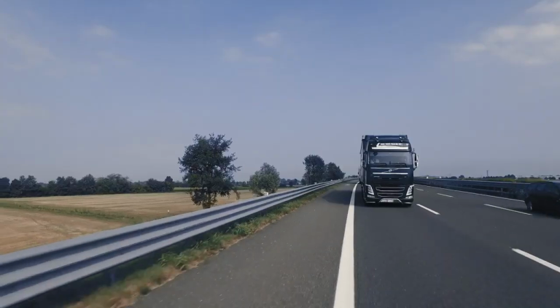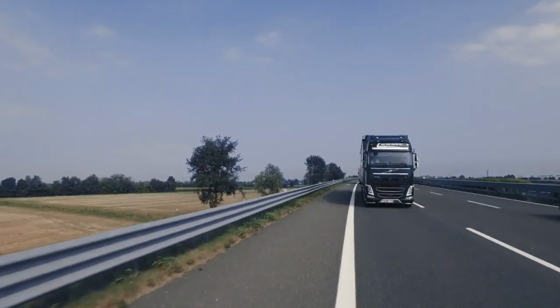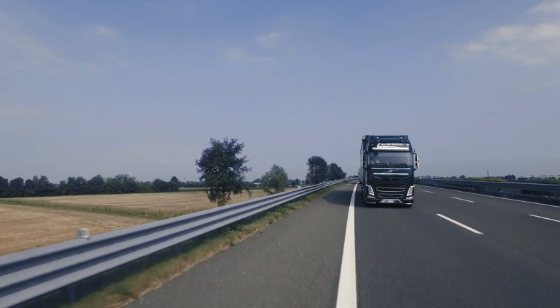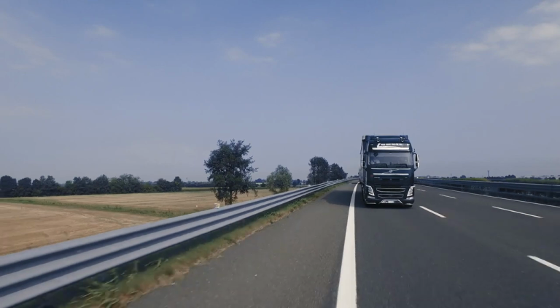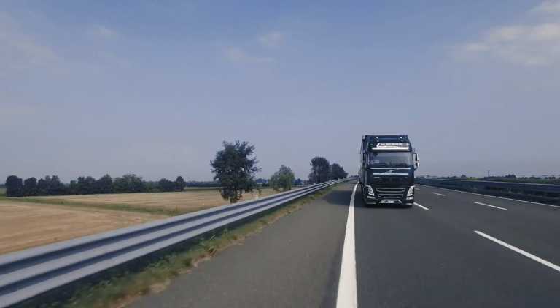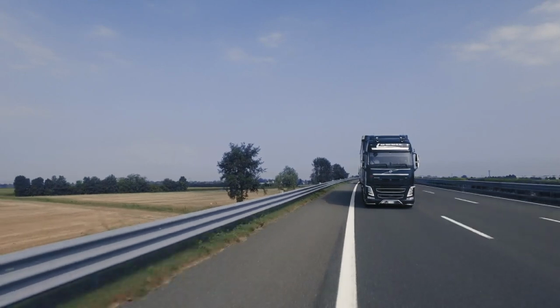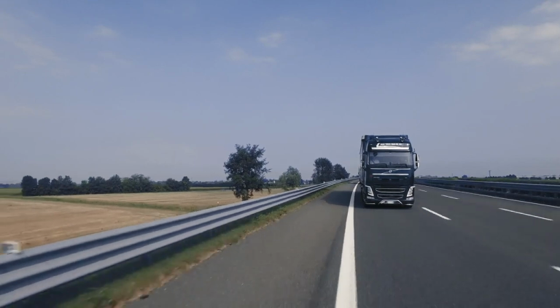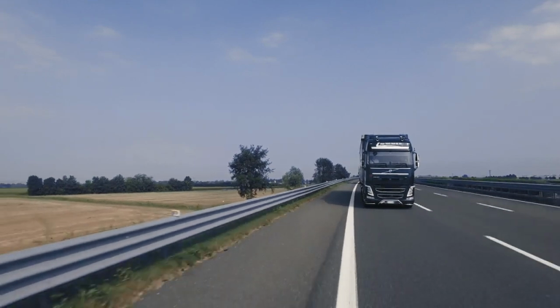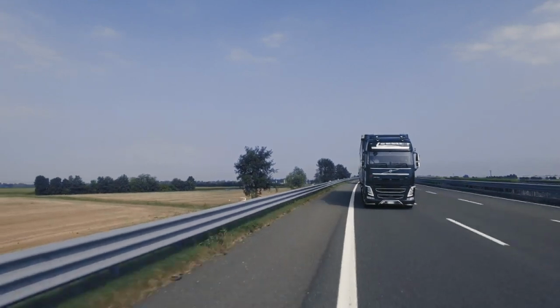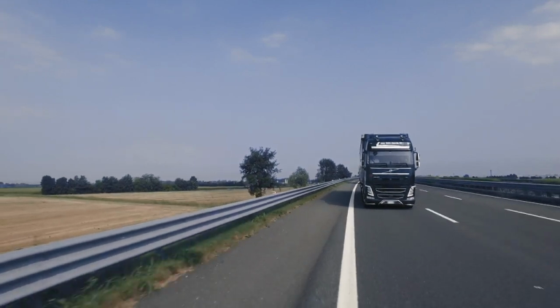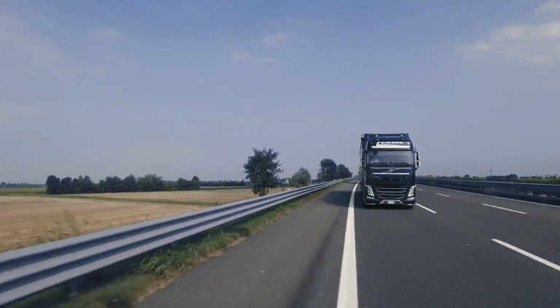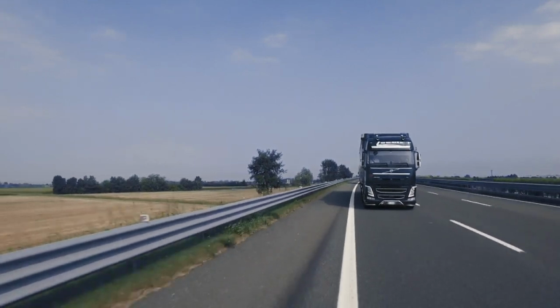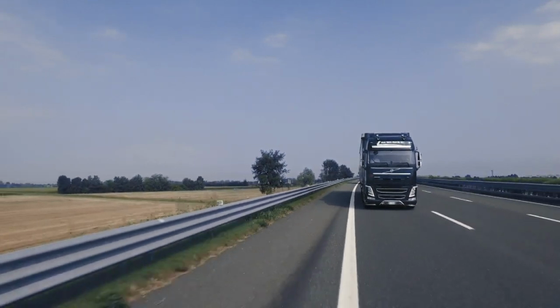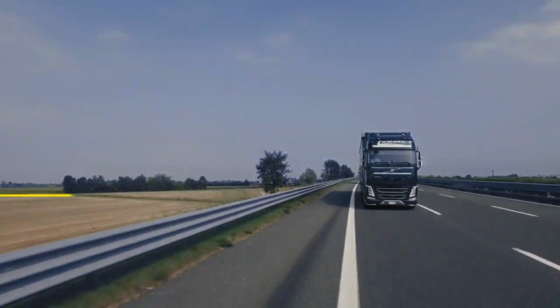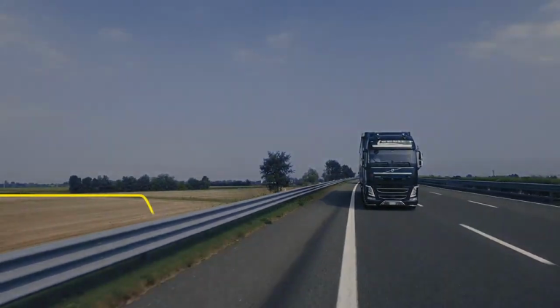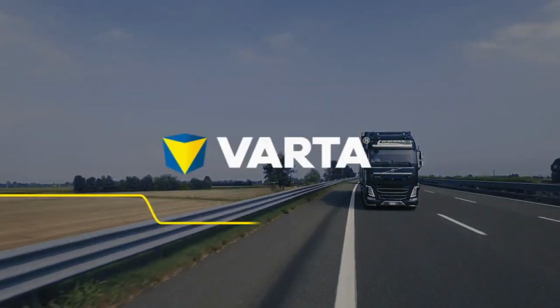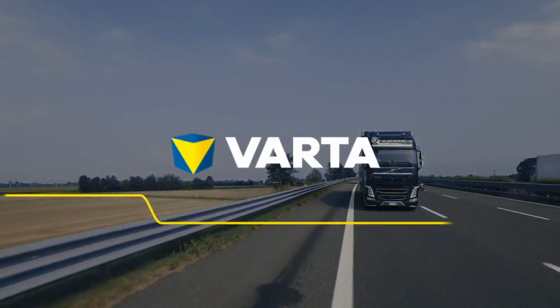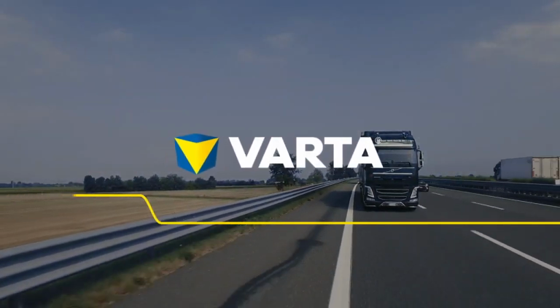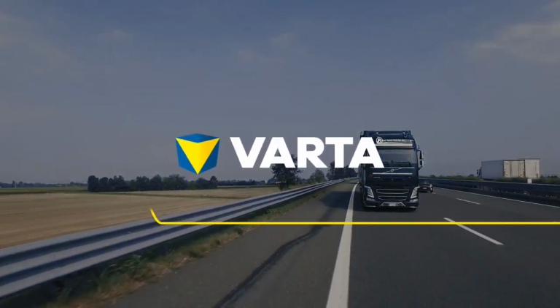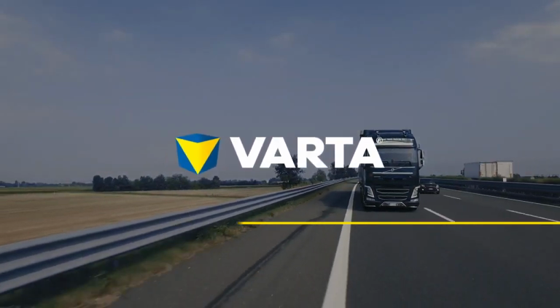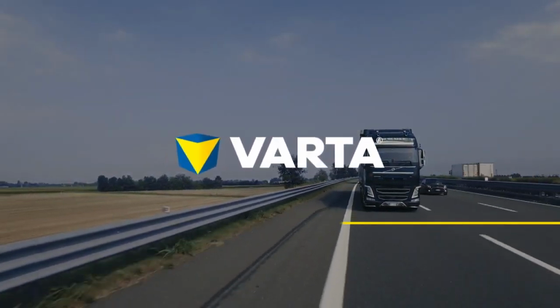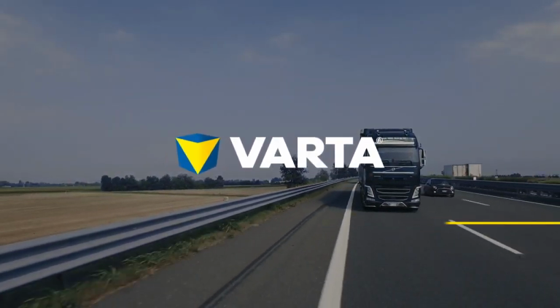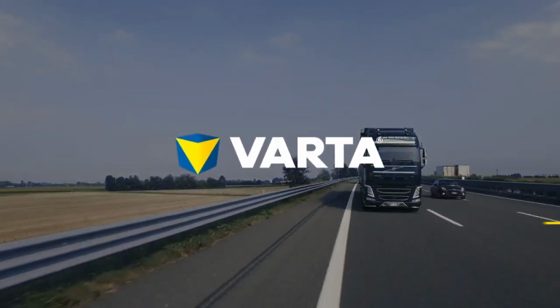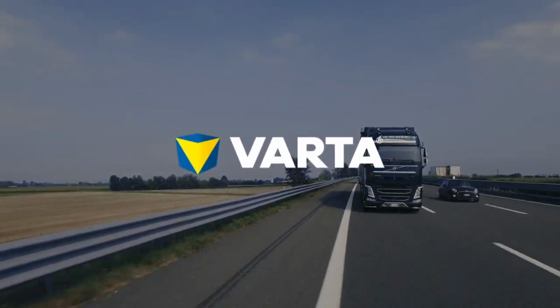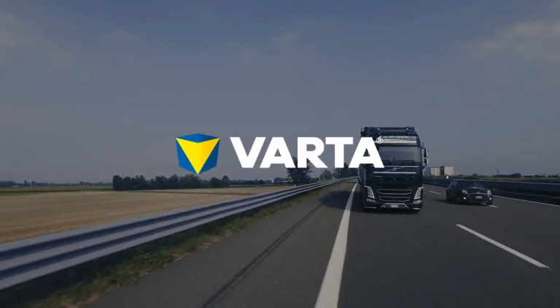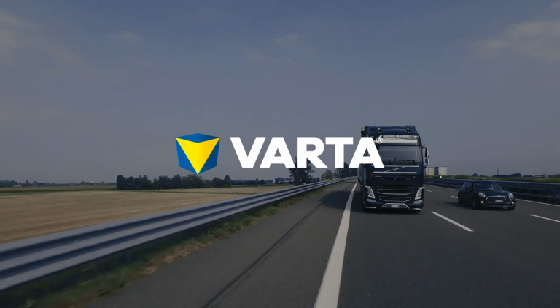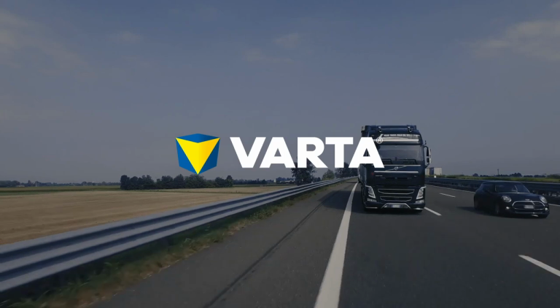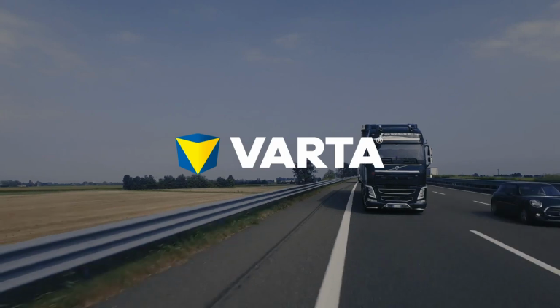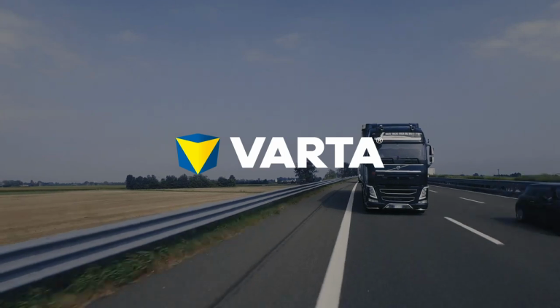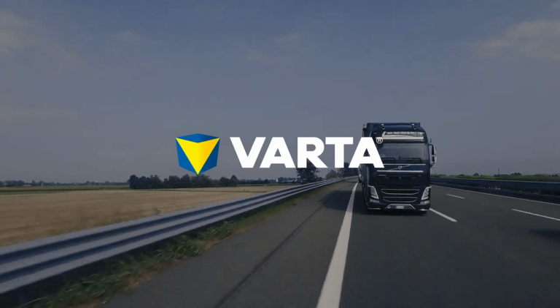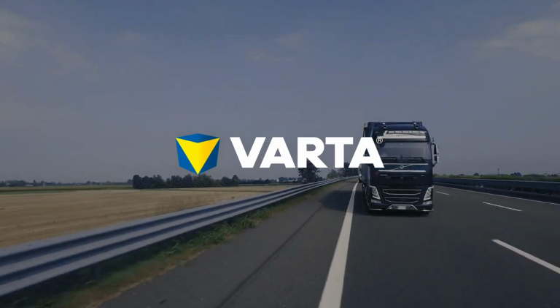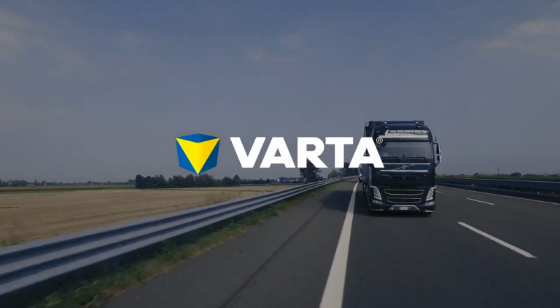Get to know more about AGM. Get the best out of your fleet. Register now for the Varta Fleet Program.